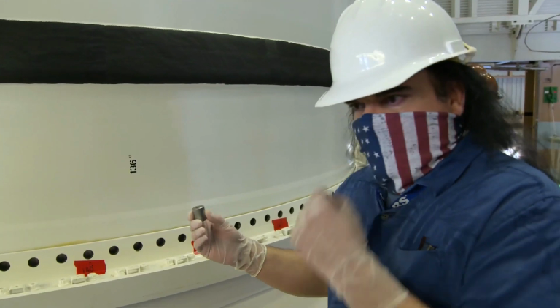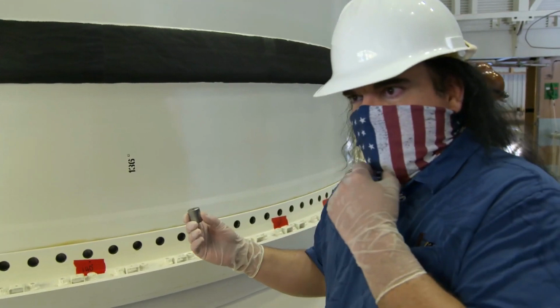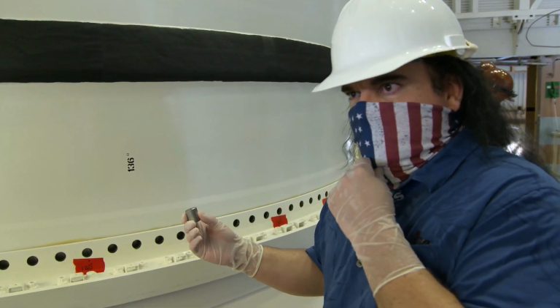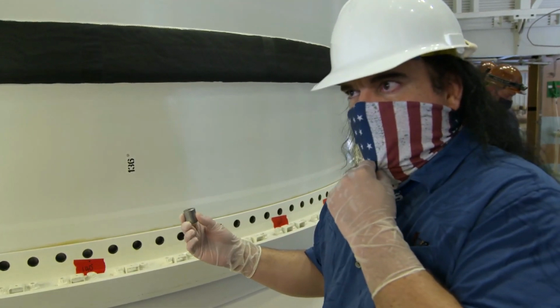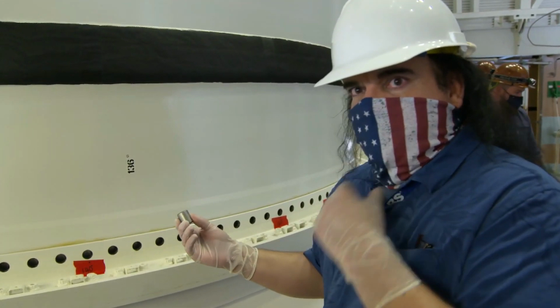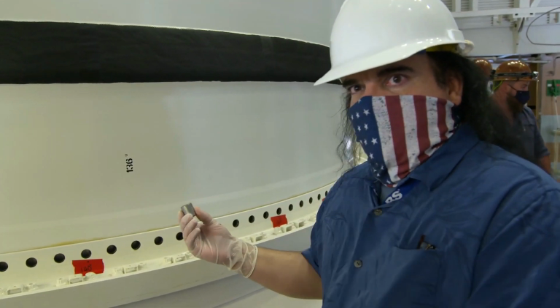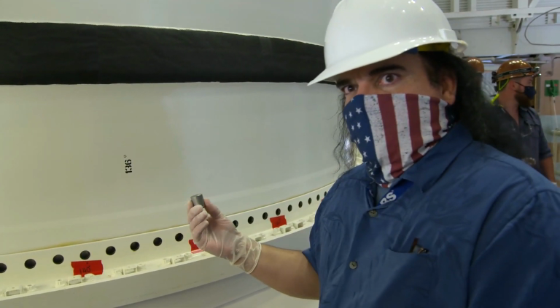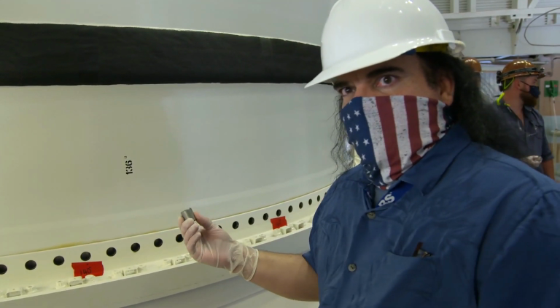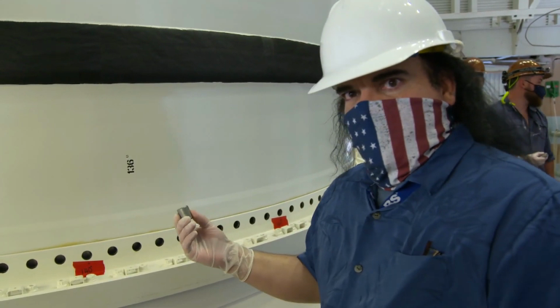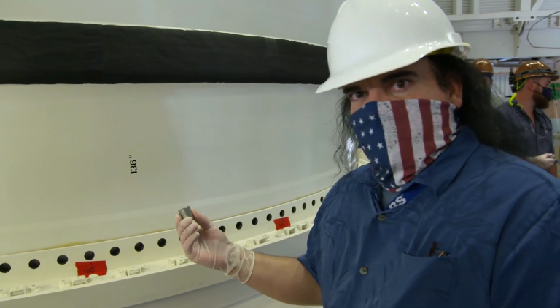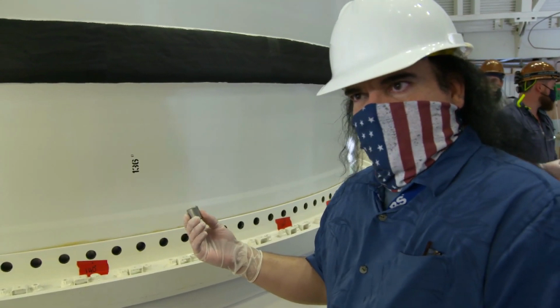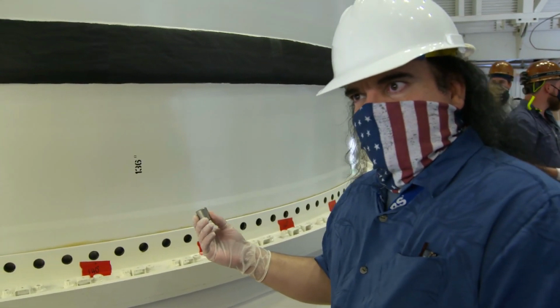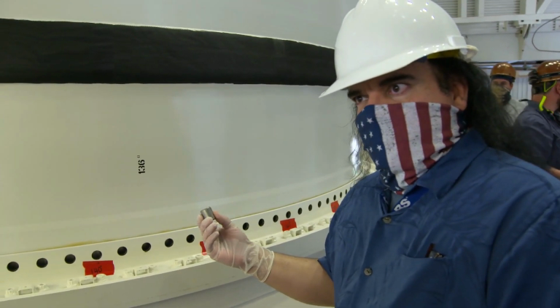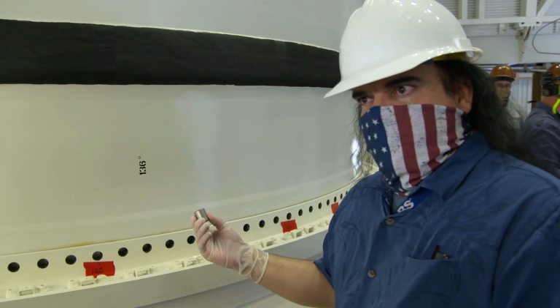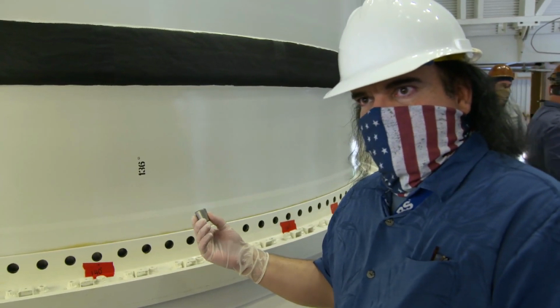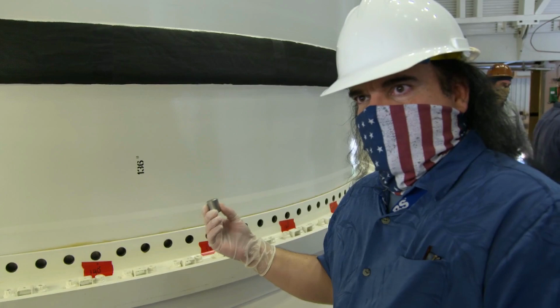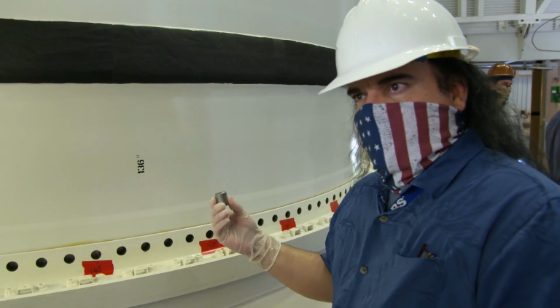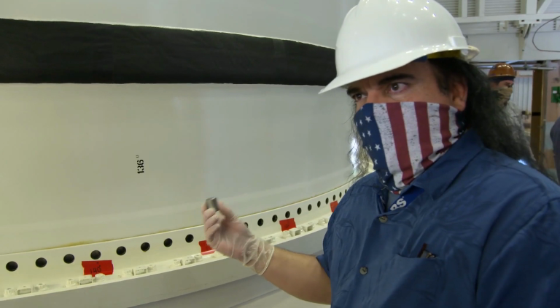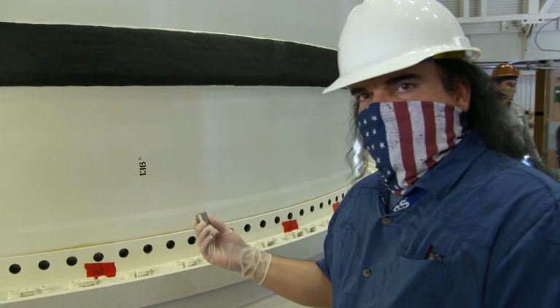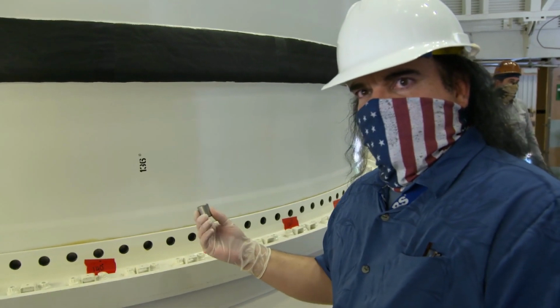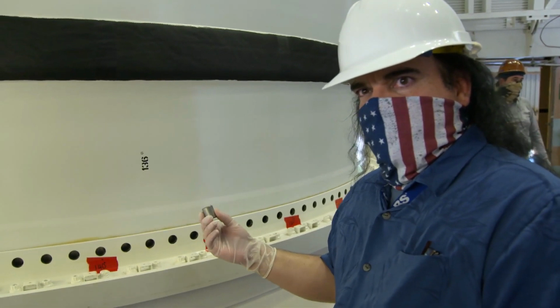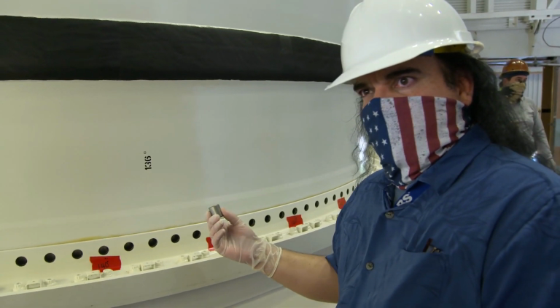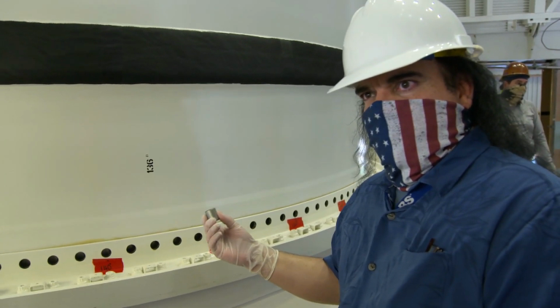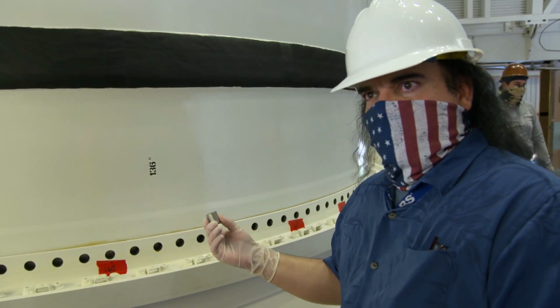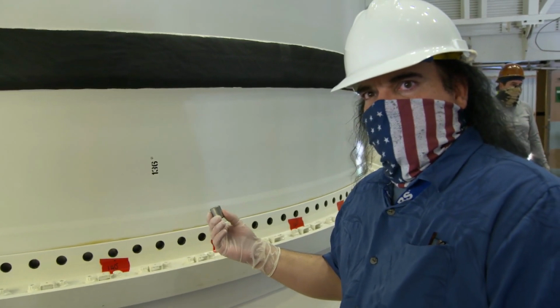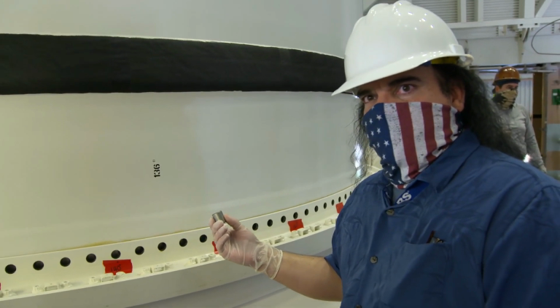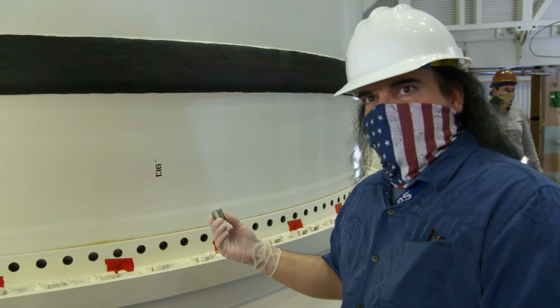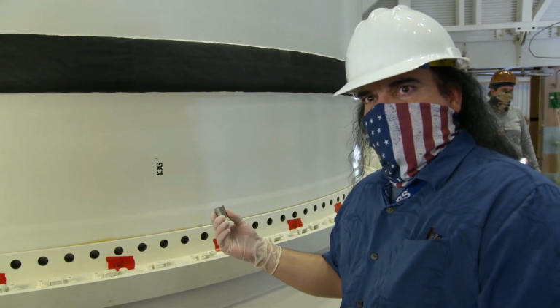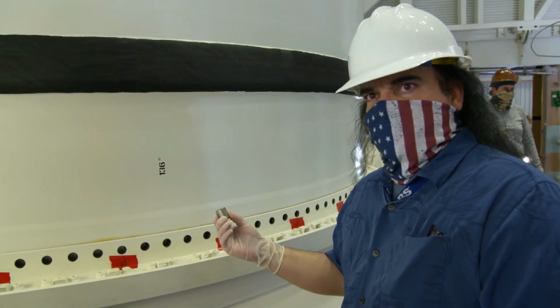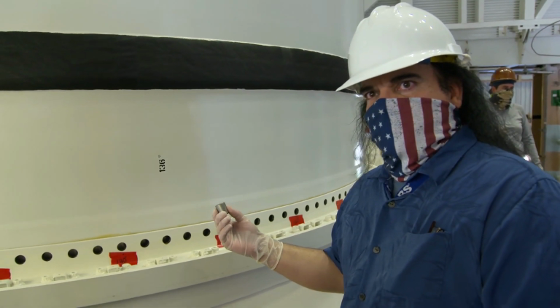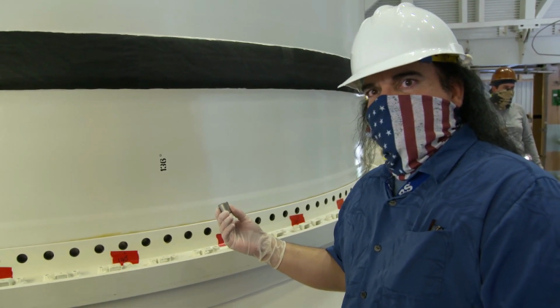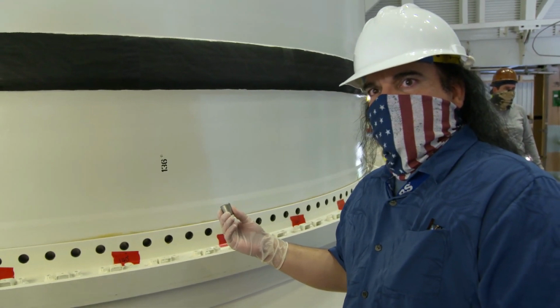This is the first pin for the Artemis program boosters. The last time this booster was pinned here was 10 years ago for the shuttle.